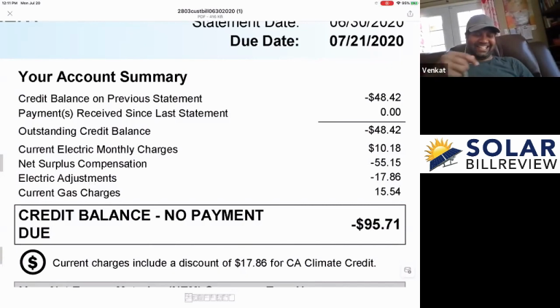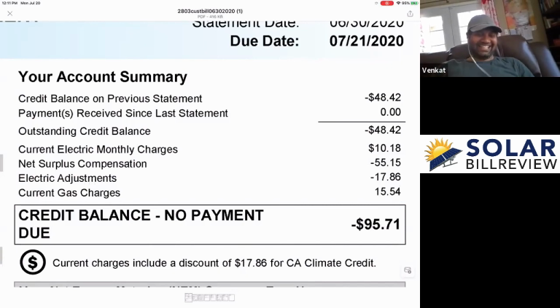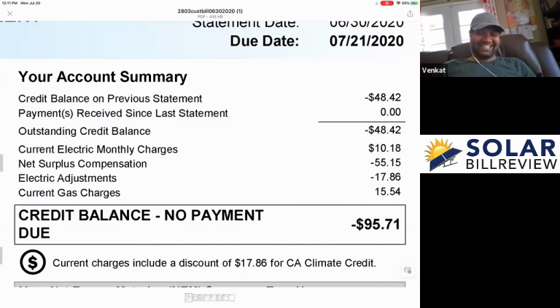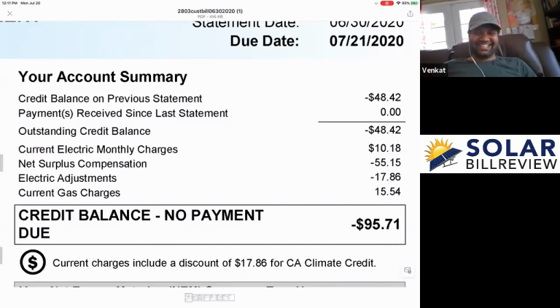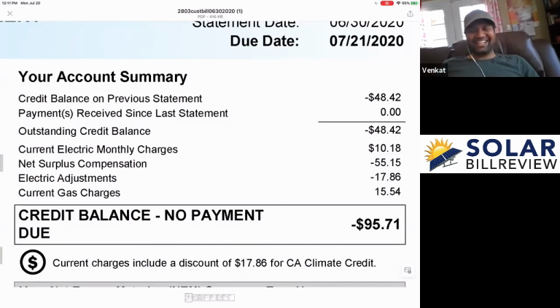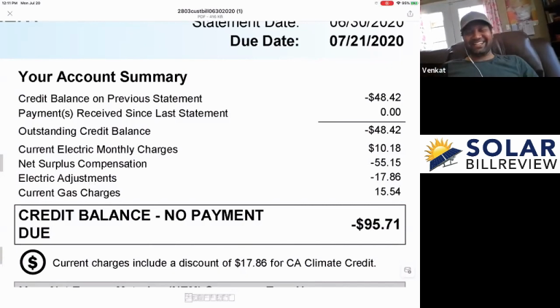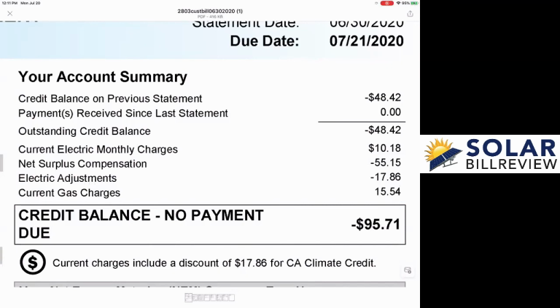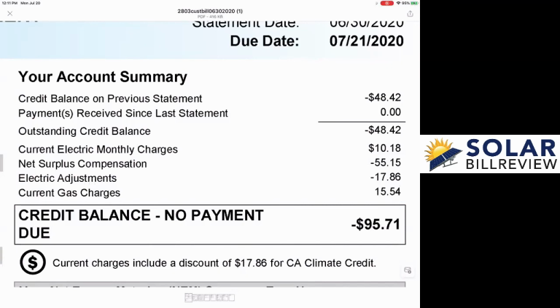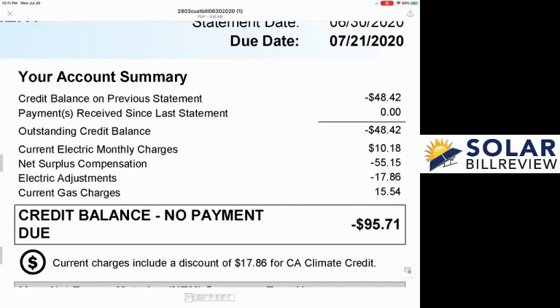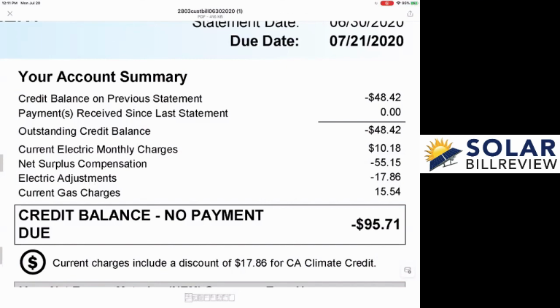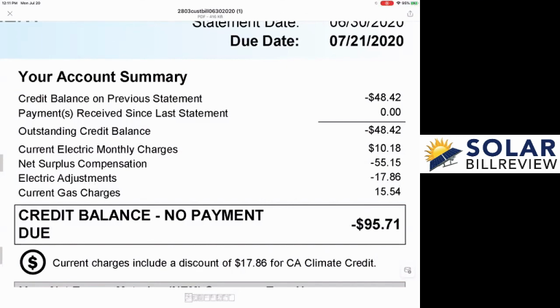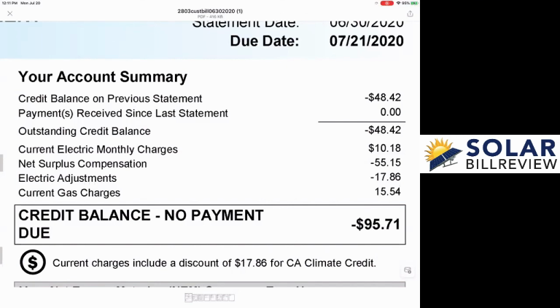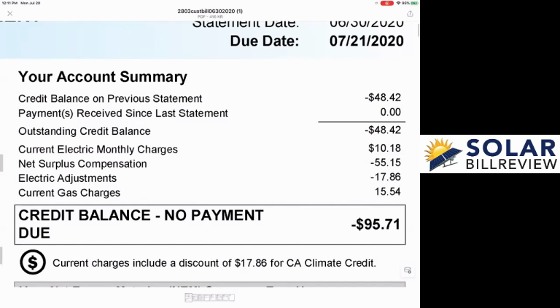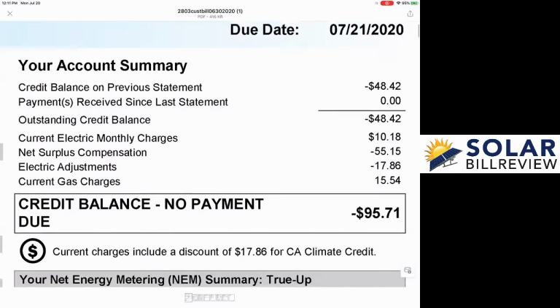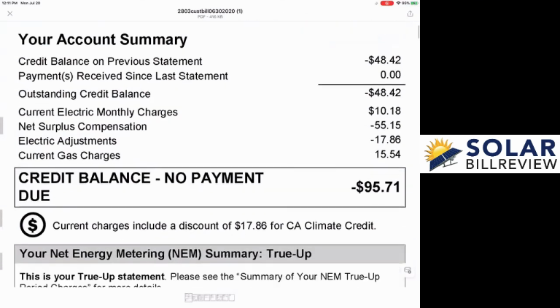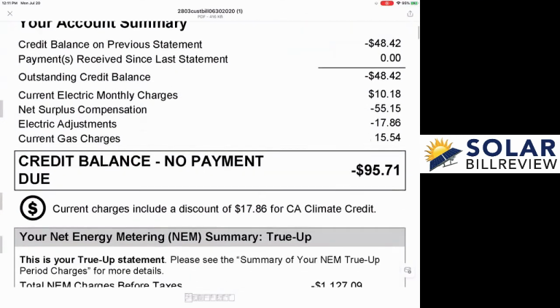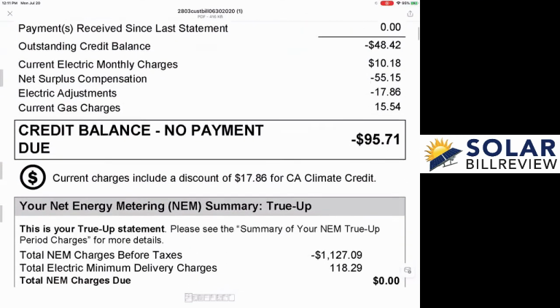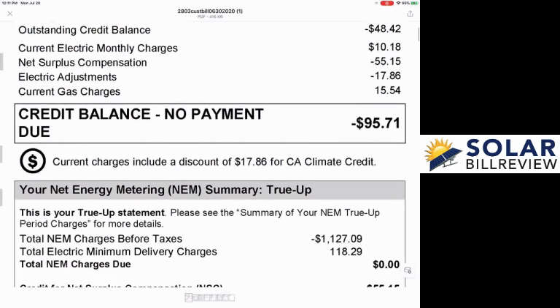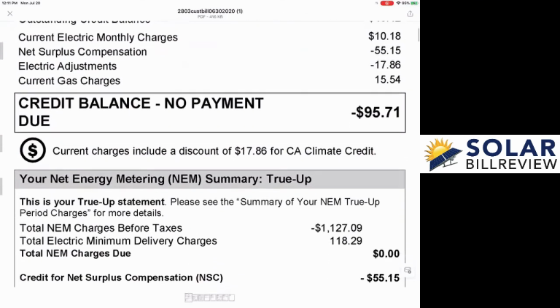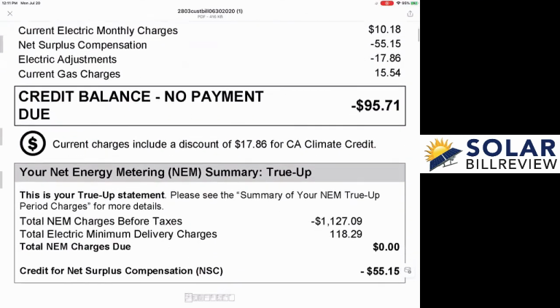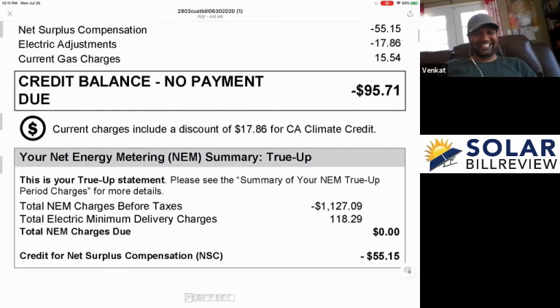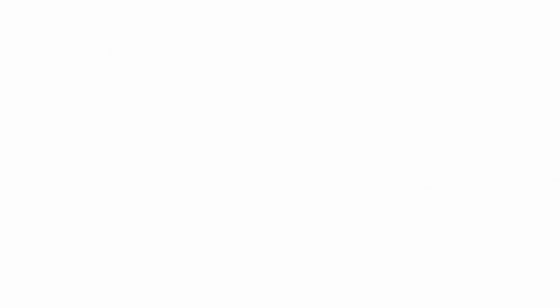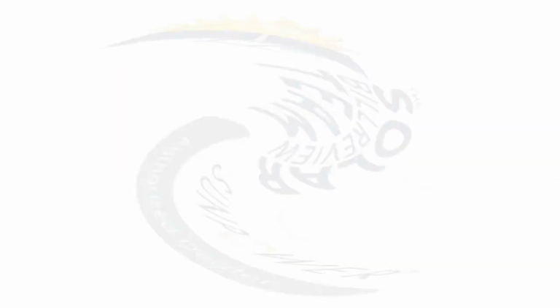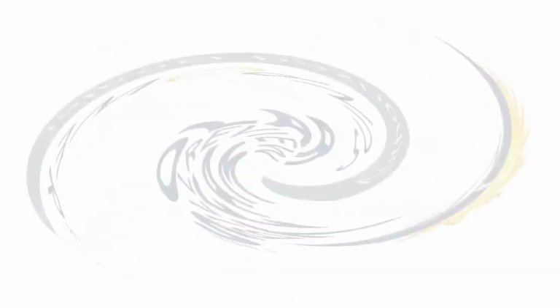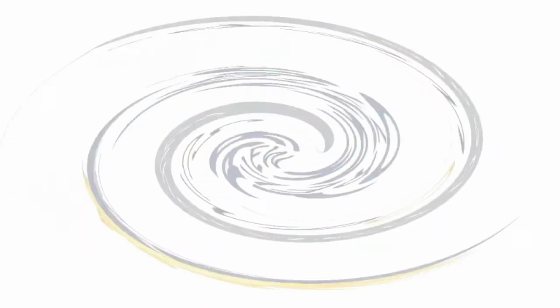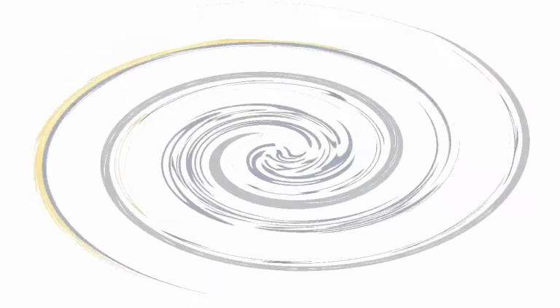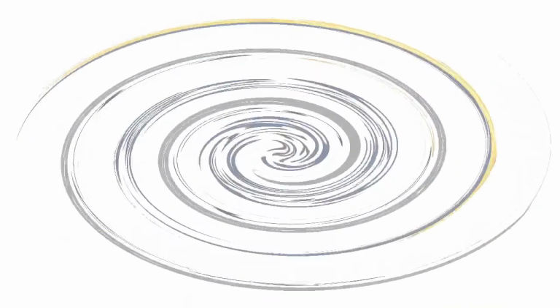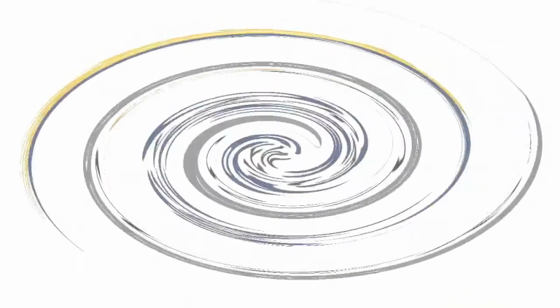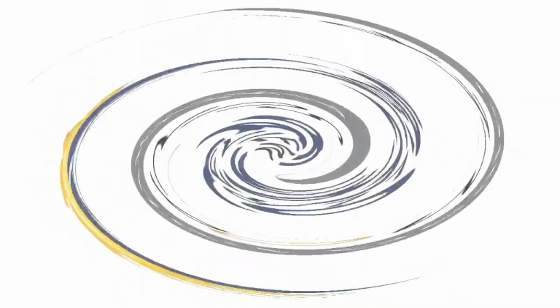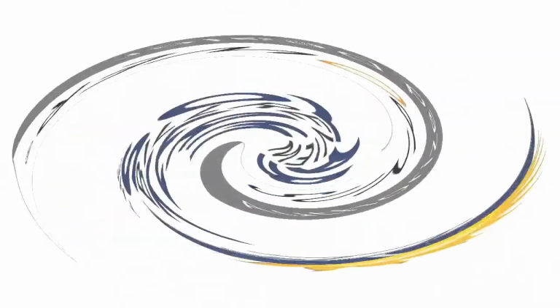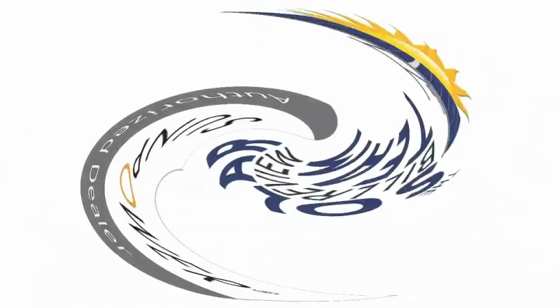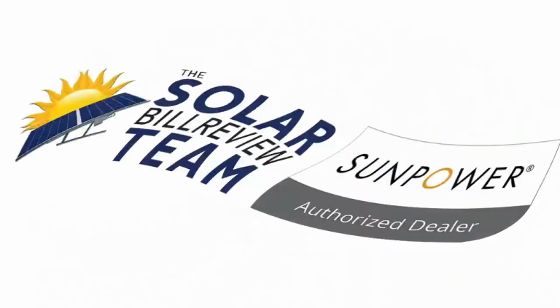So you're on PG&E's payroll. Congratulations — make yourself happy.